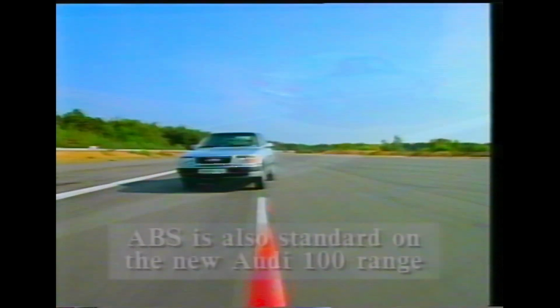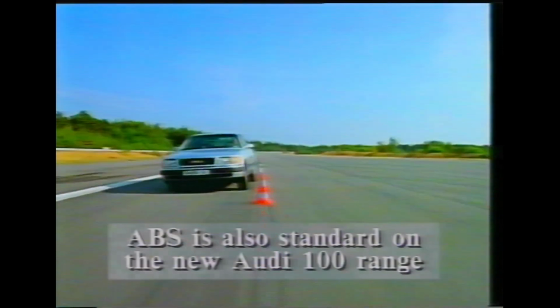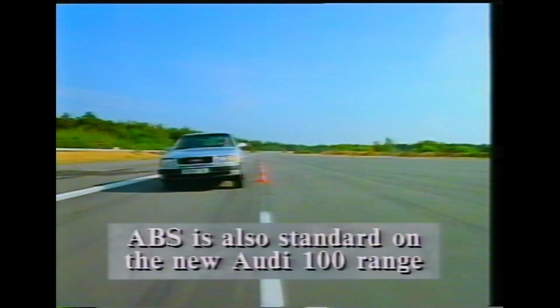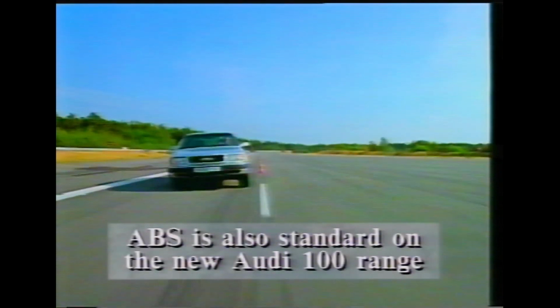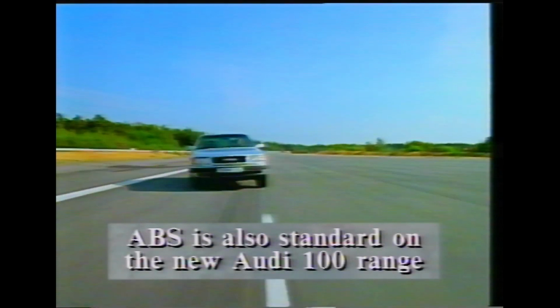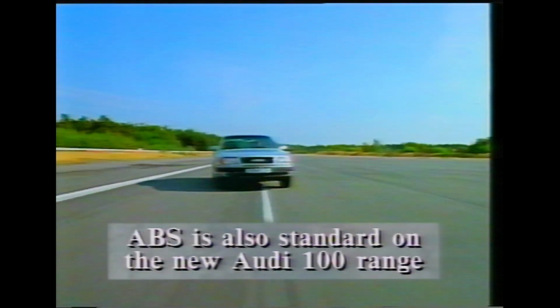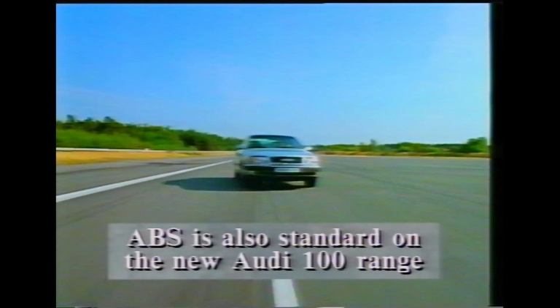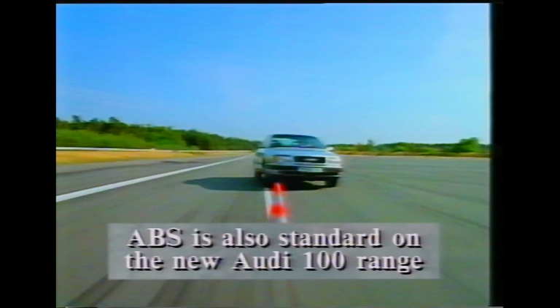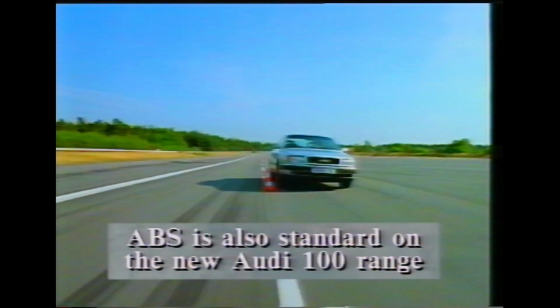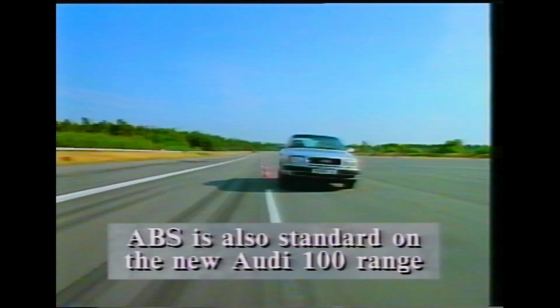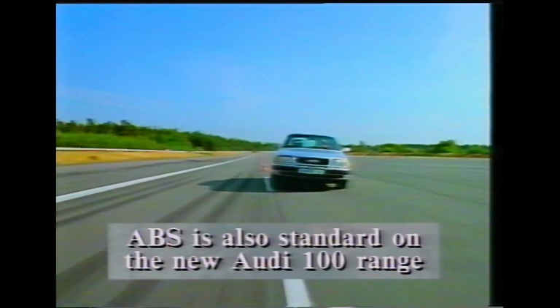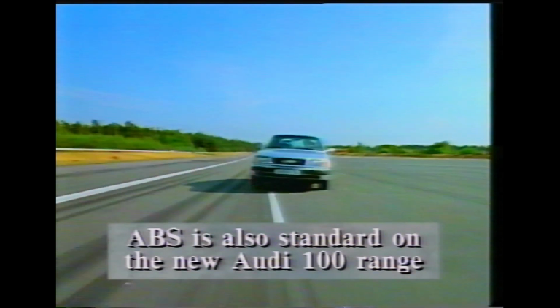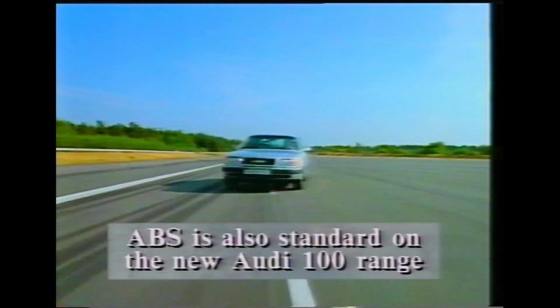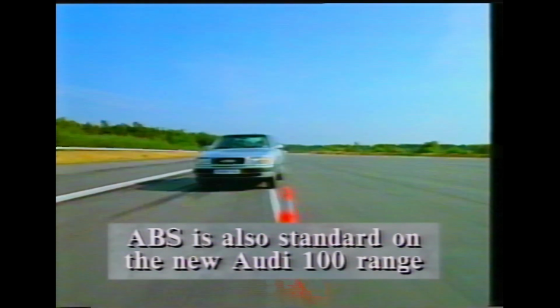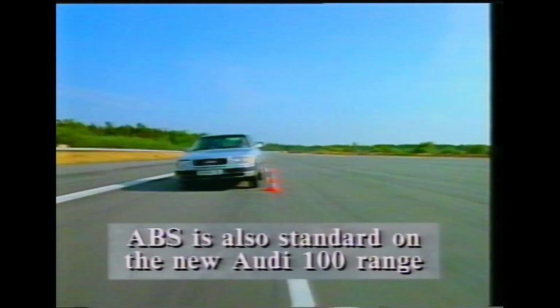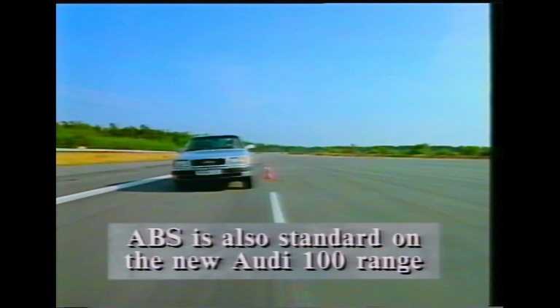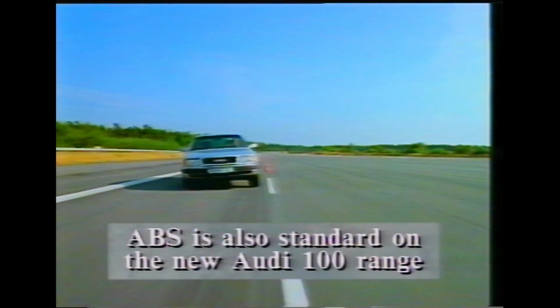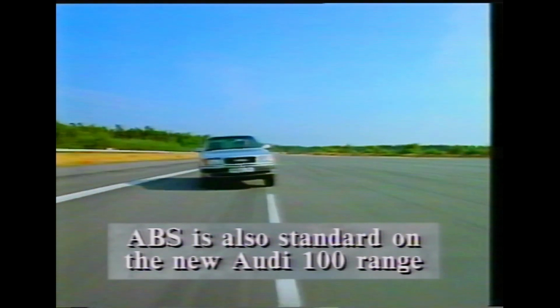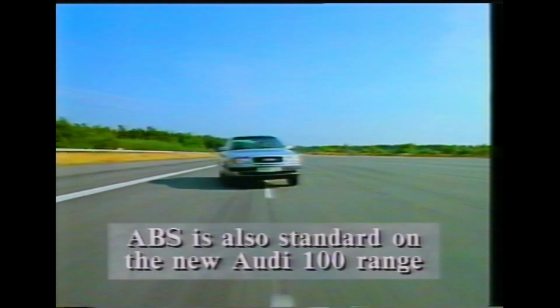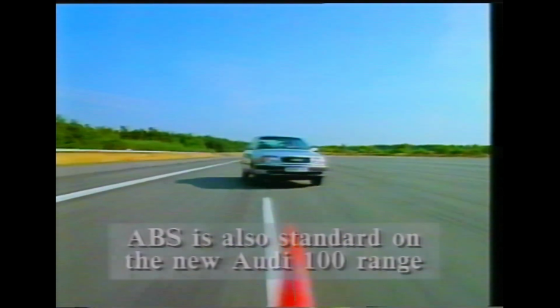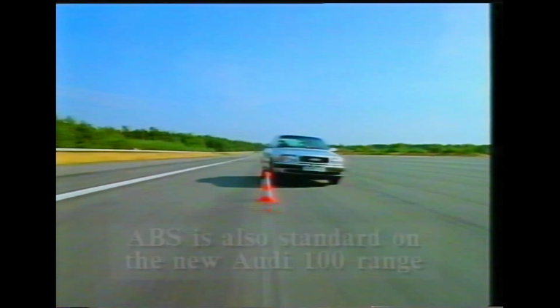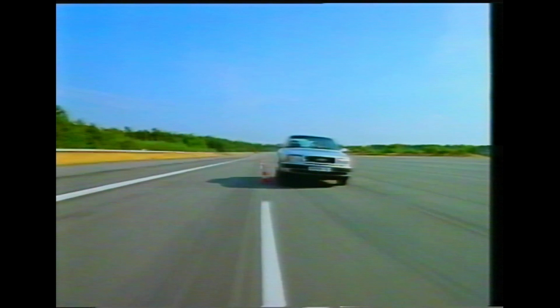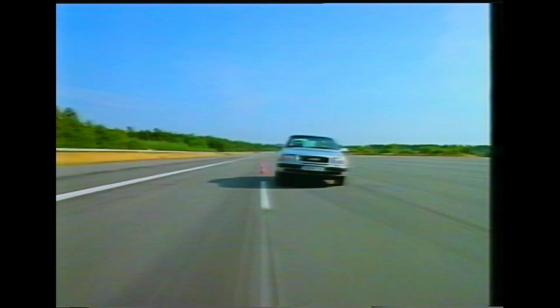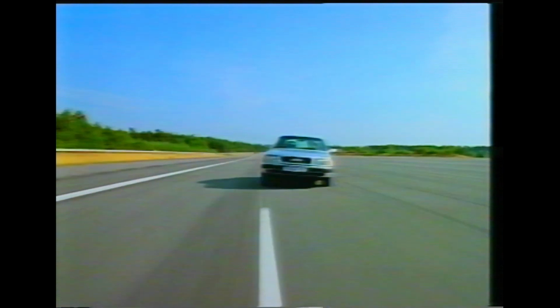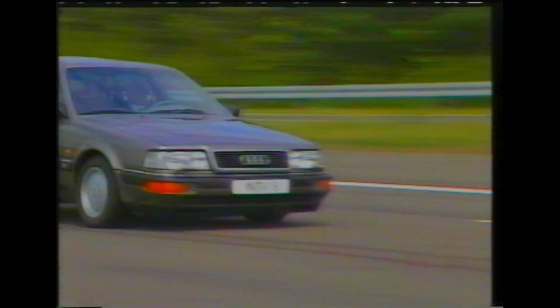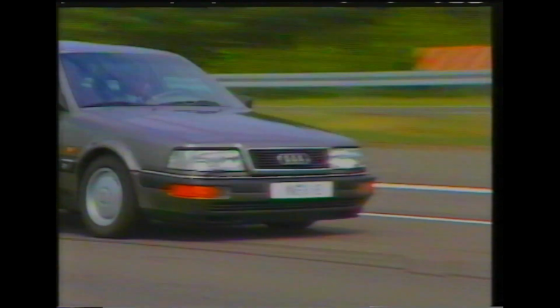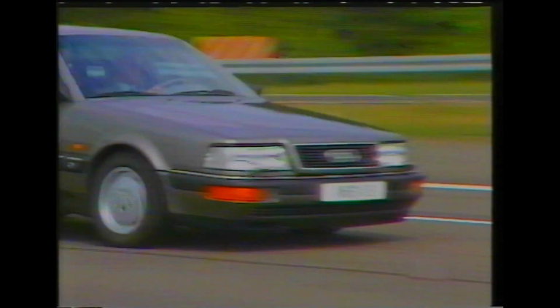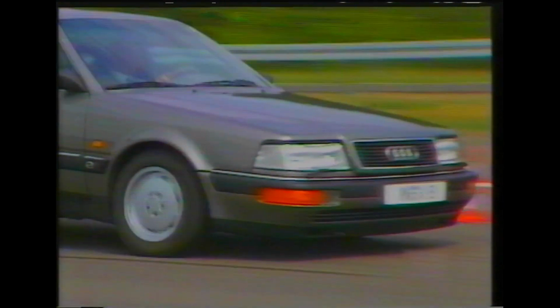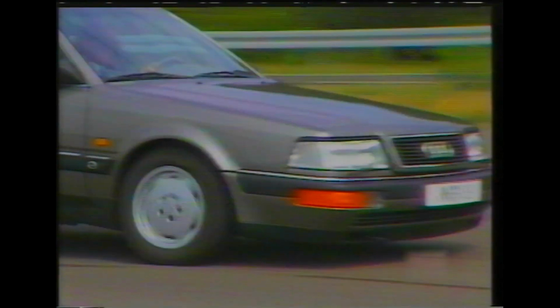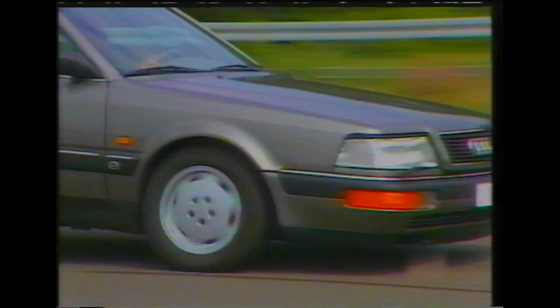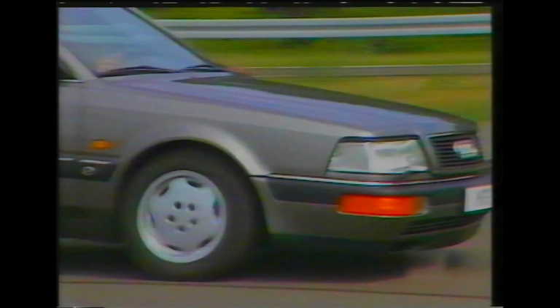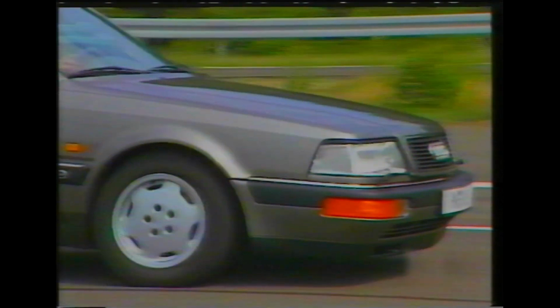ABS is a standard fit on all new Quattro models, and is available as an option on all other Audis.